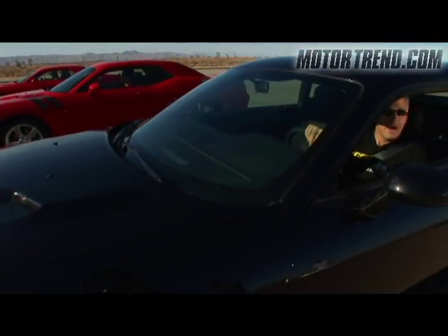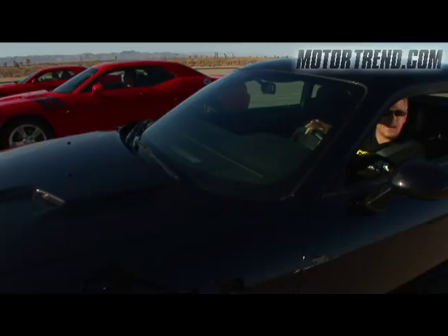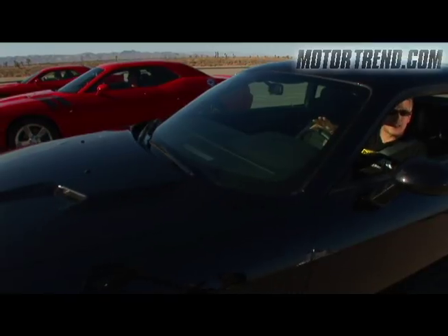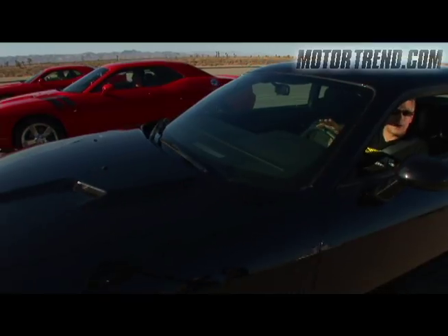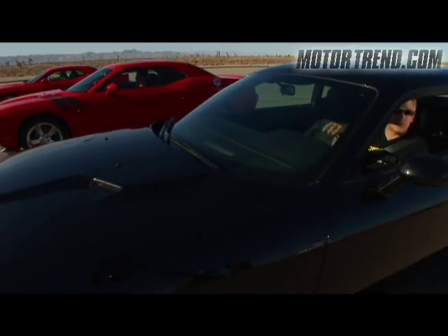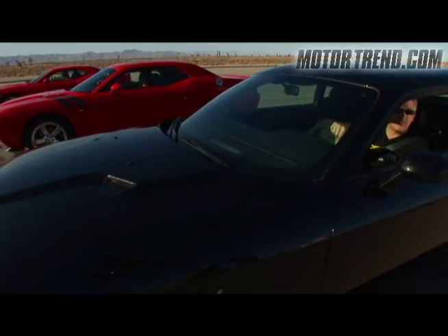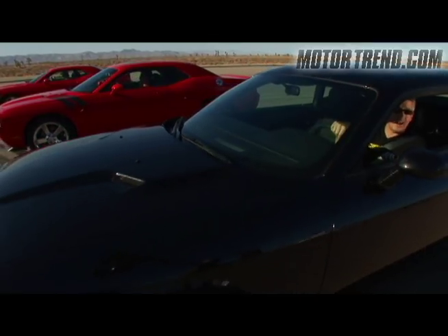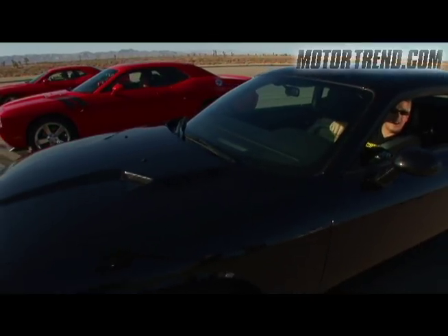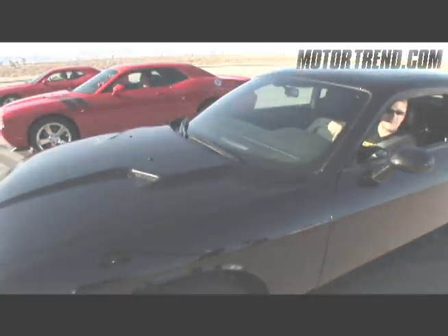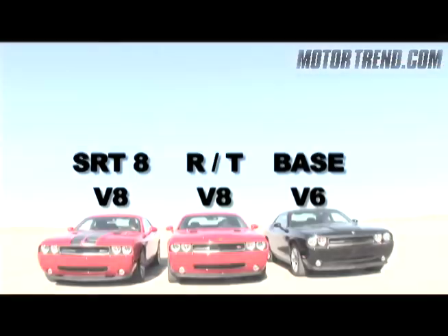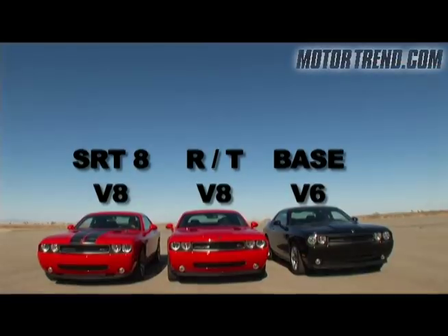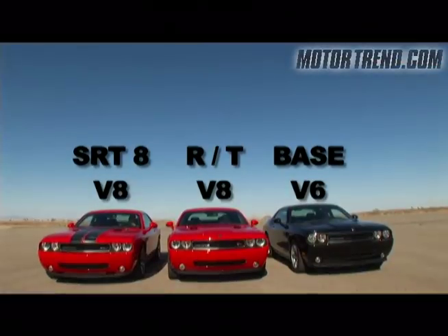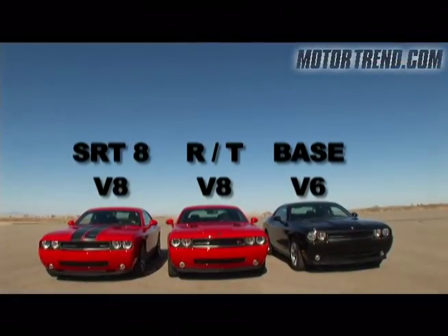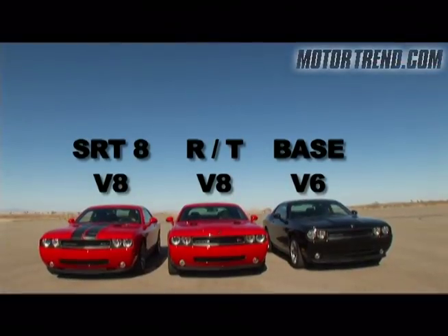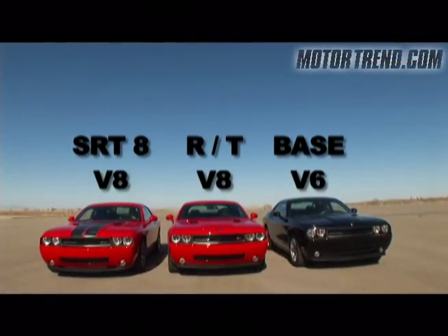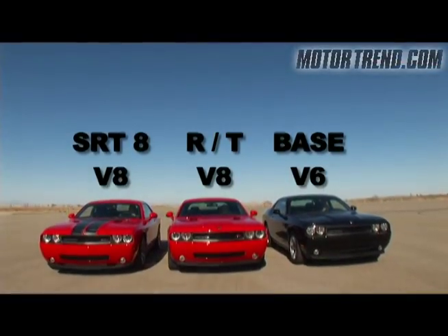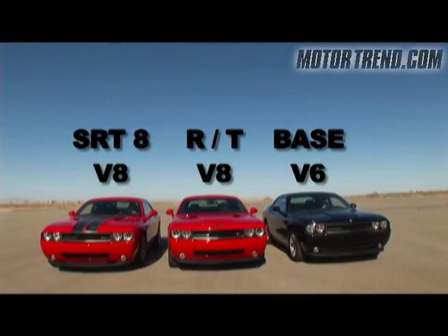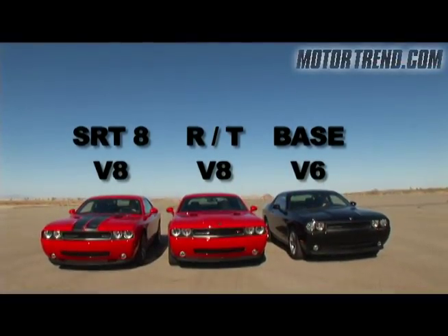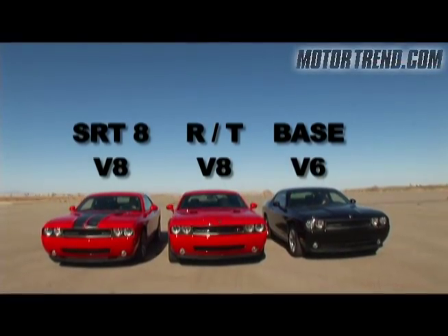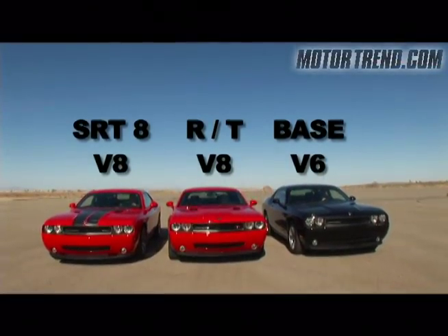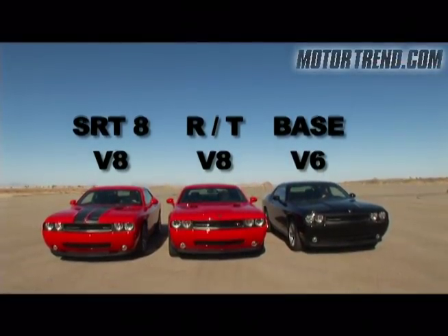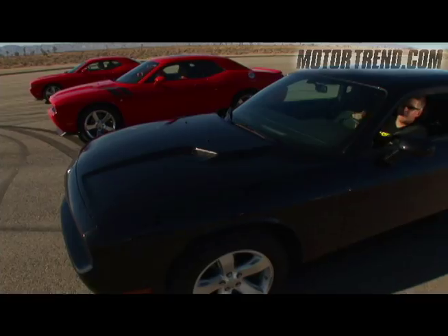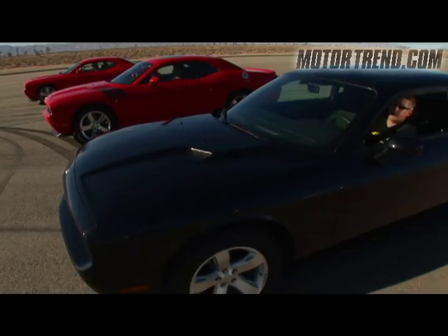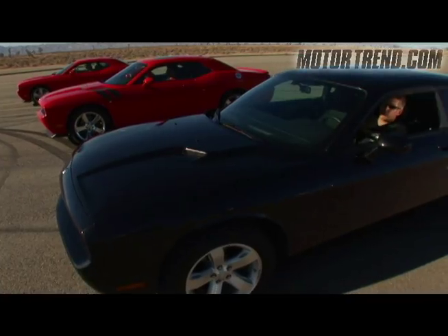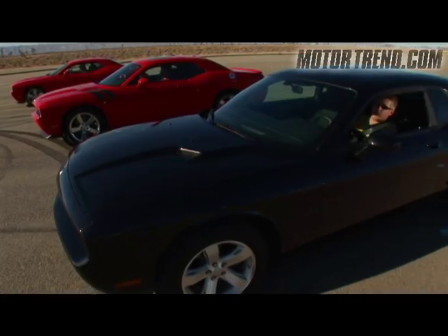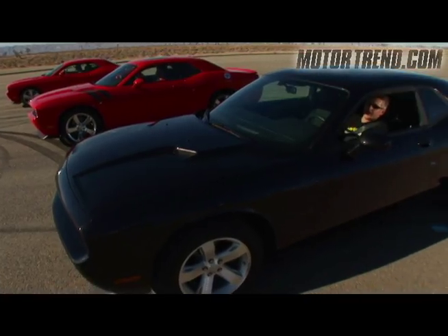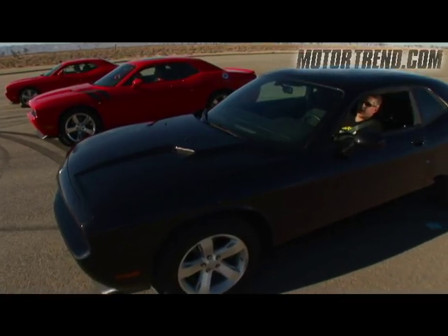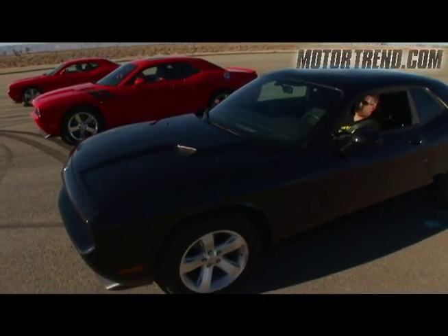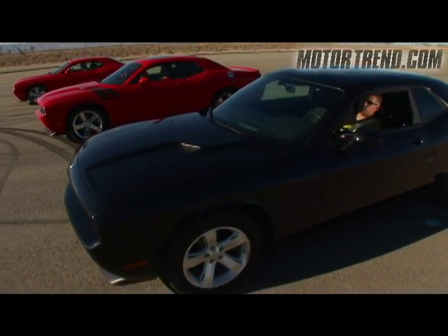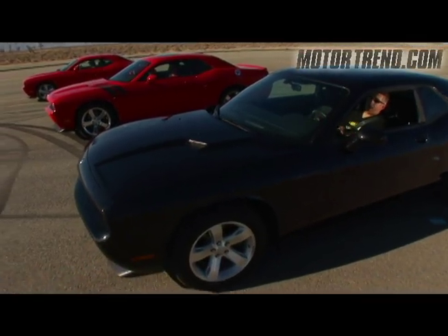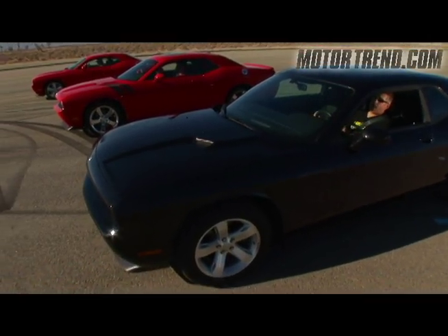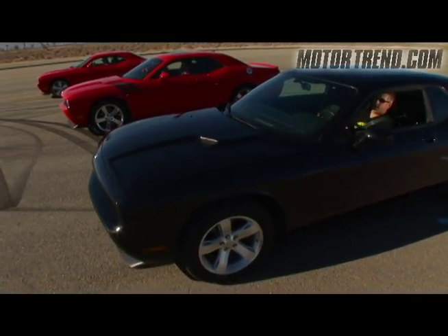How does it compare with the V8s? Best way to find out is a drag race.